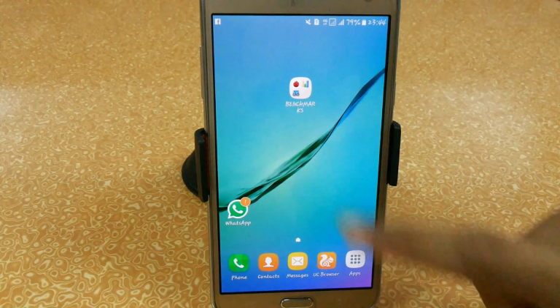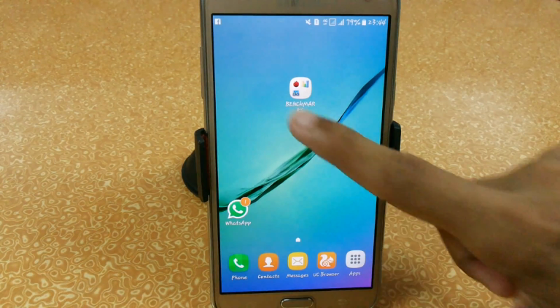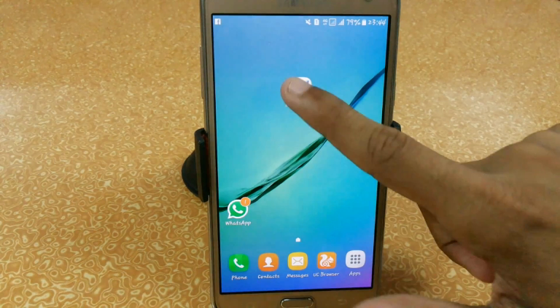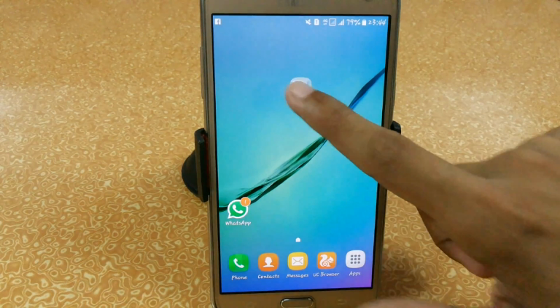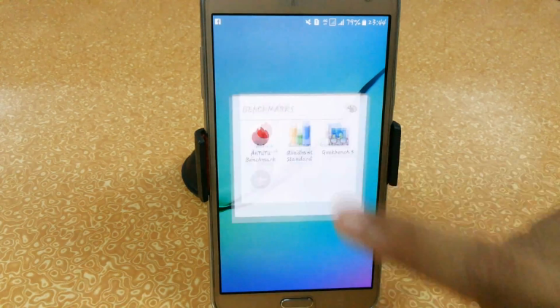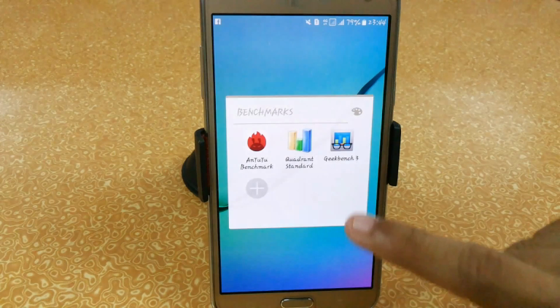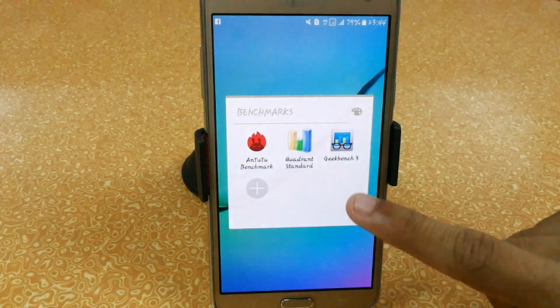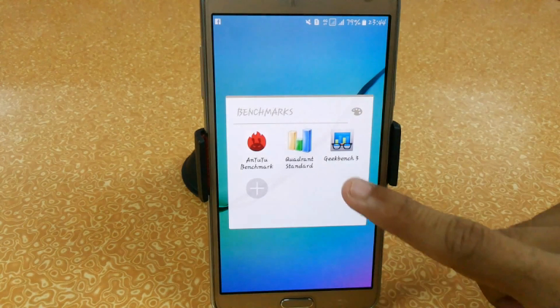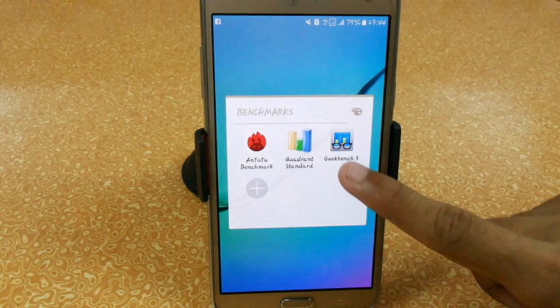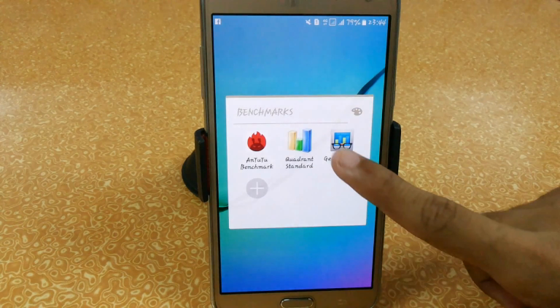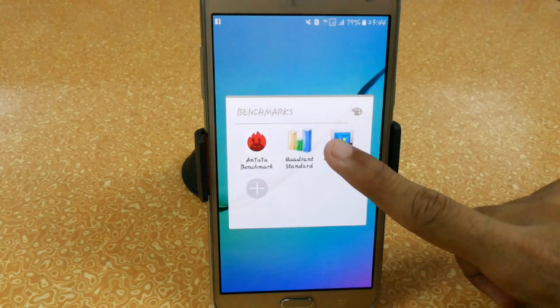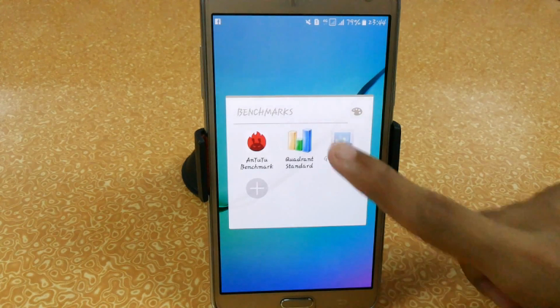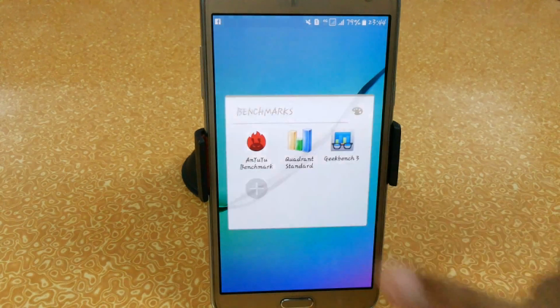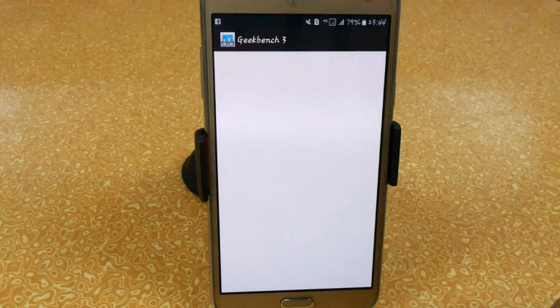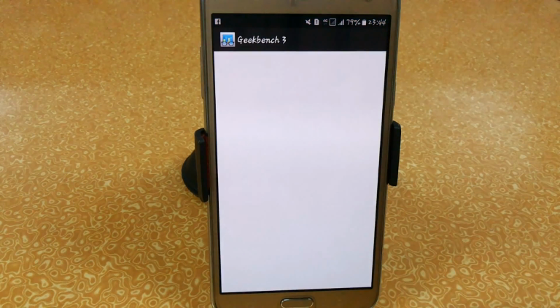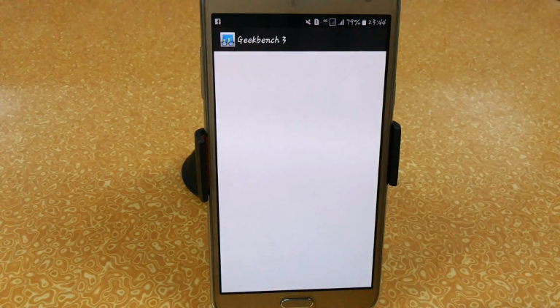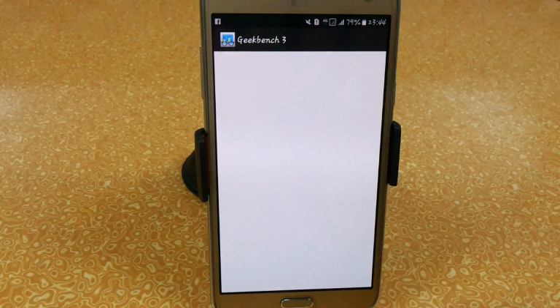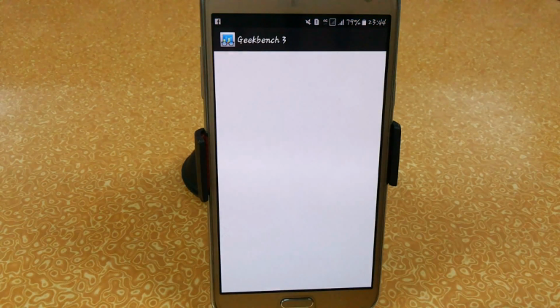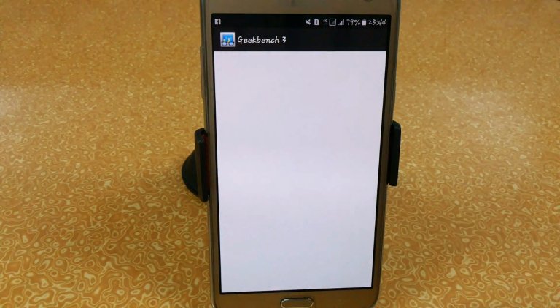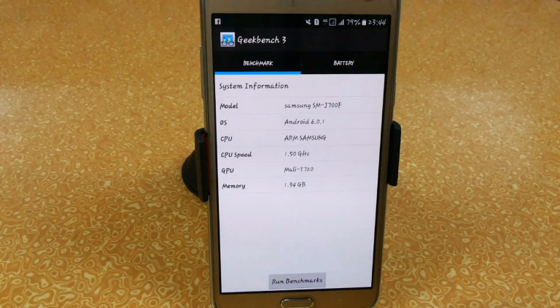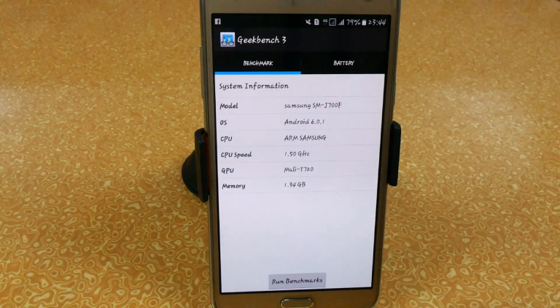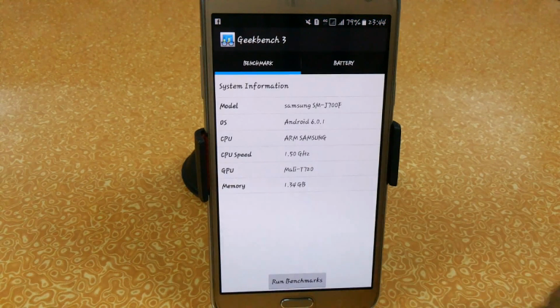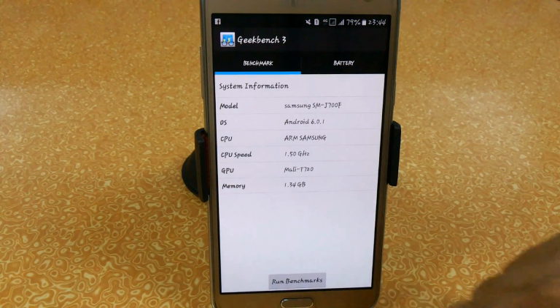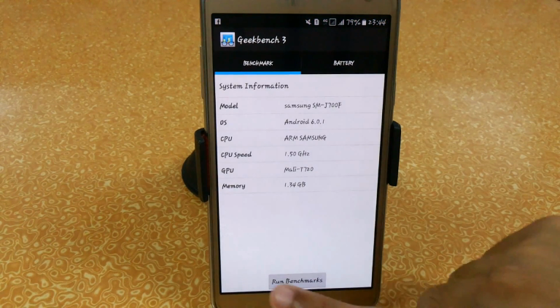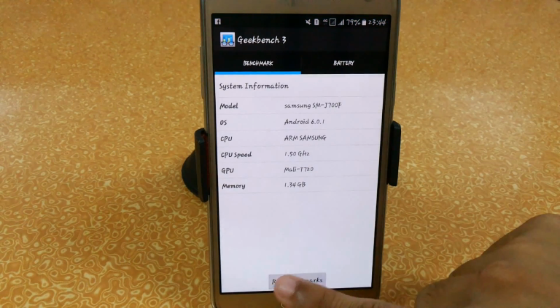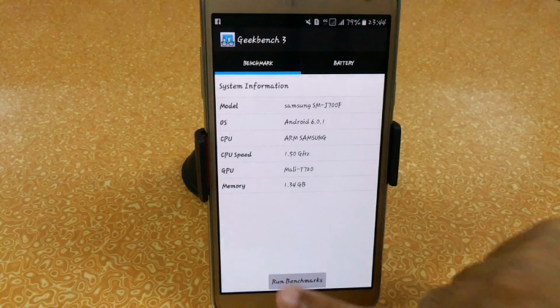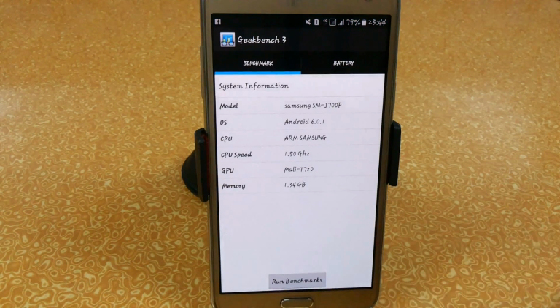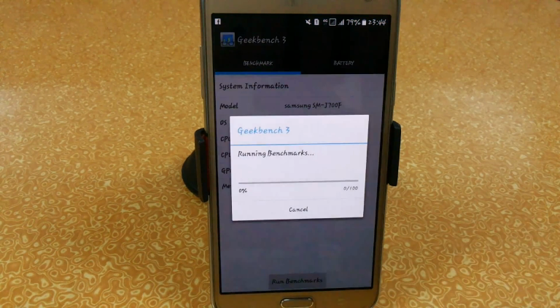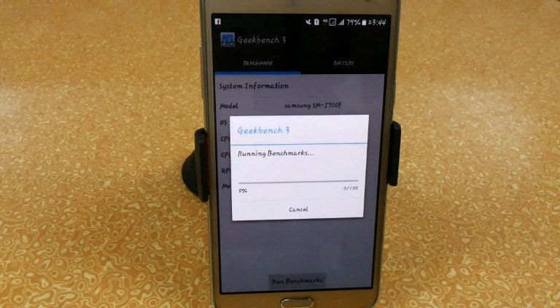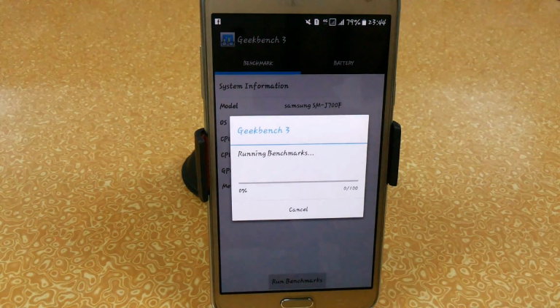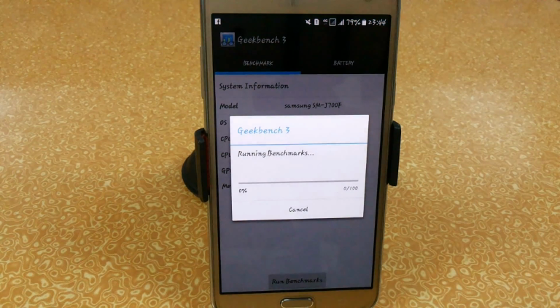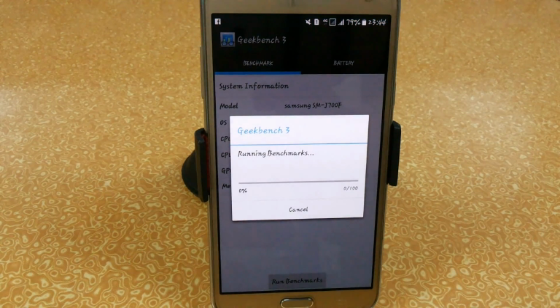So now we're going to test Geekbench 3, the last benchmarking app test.